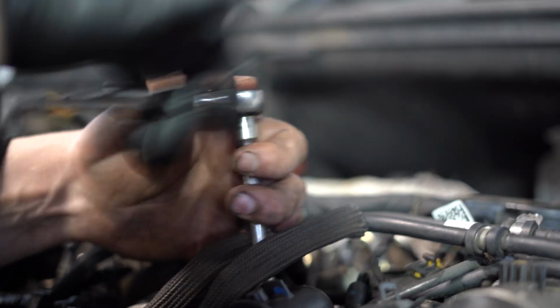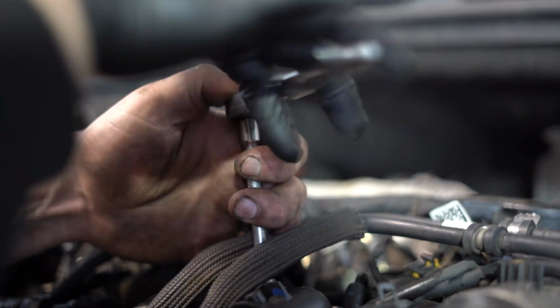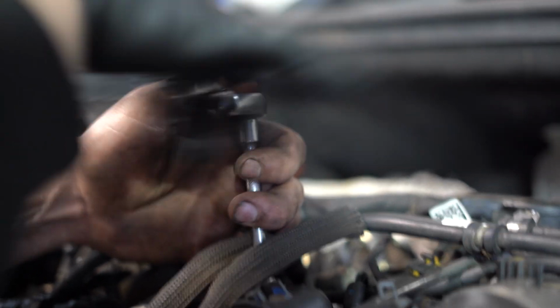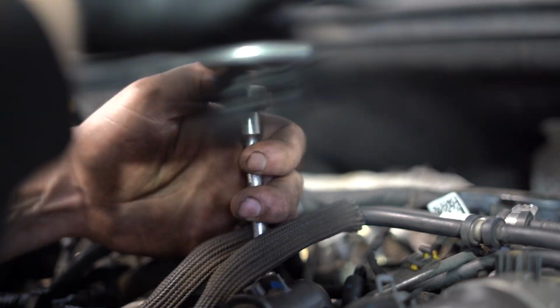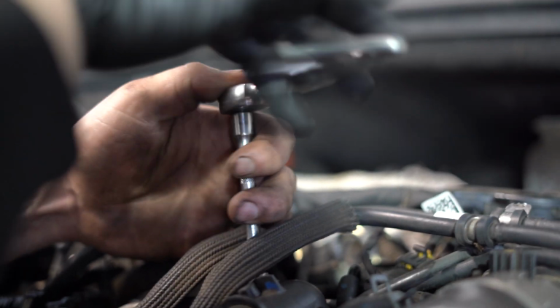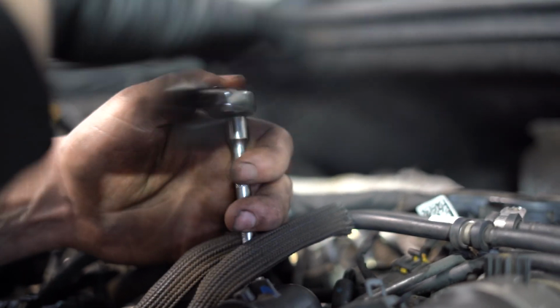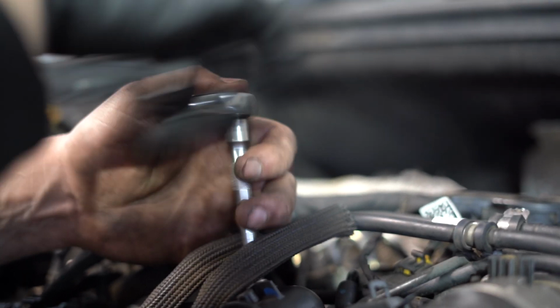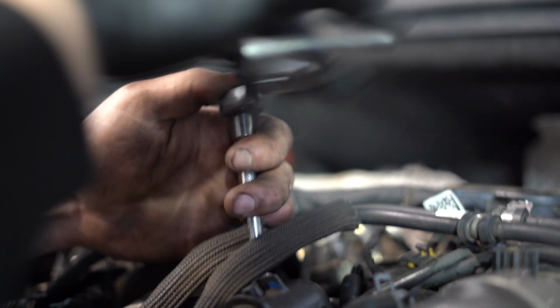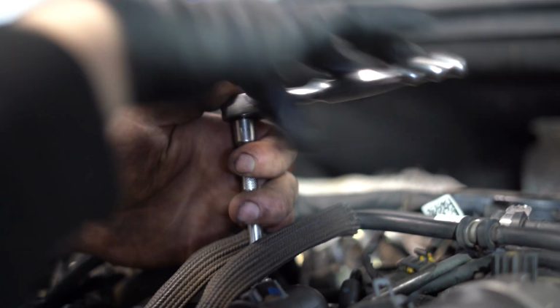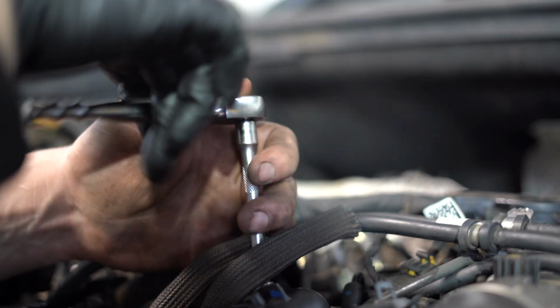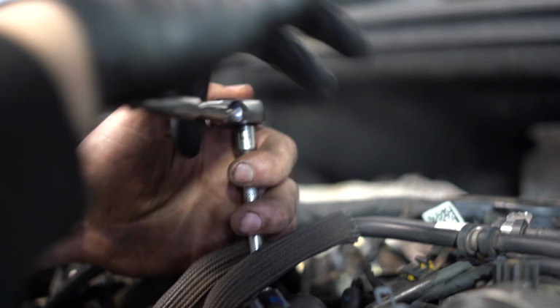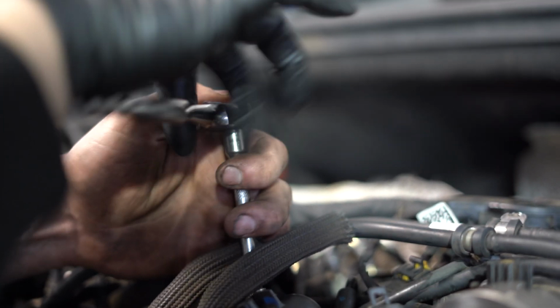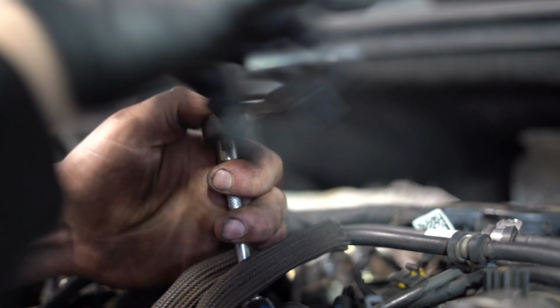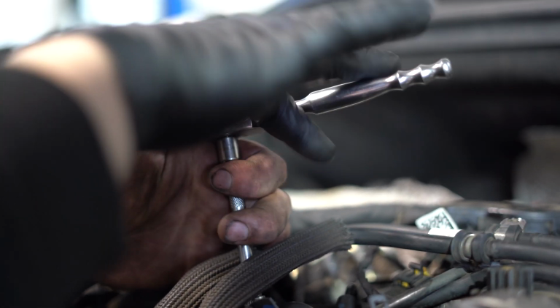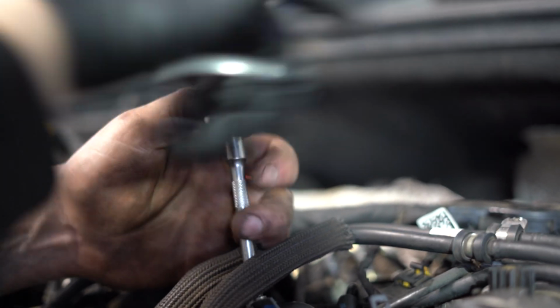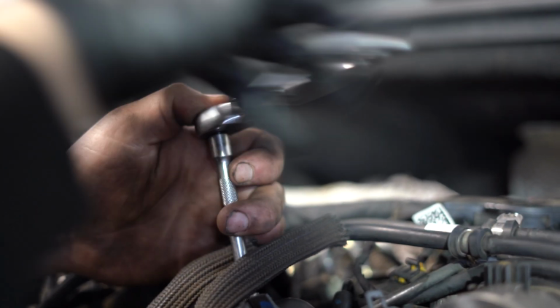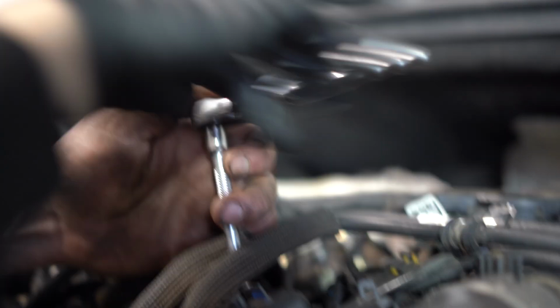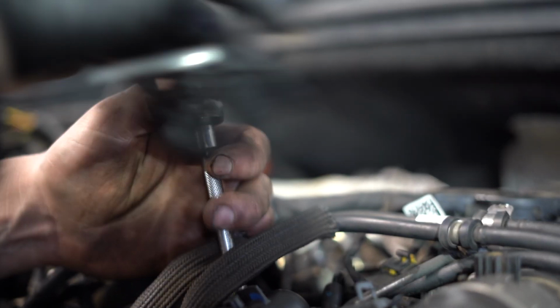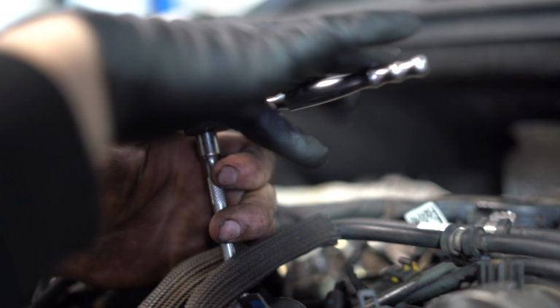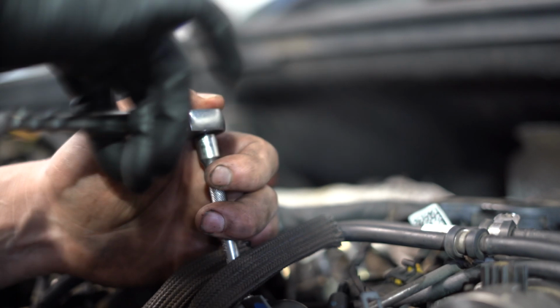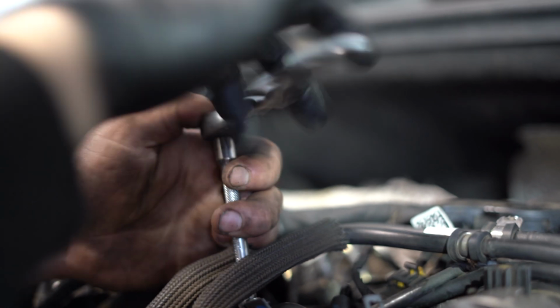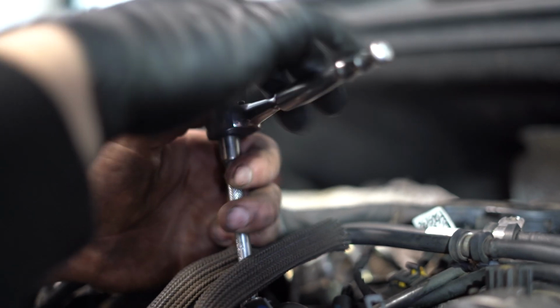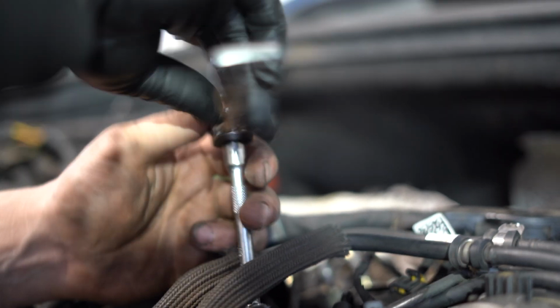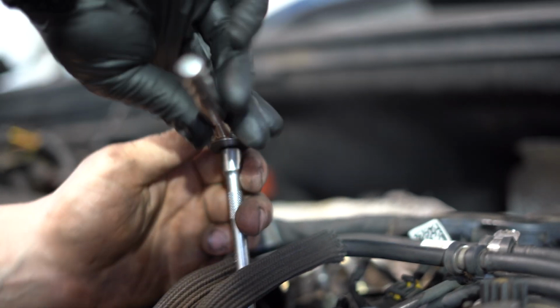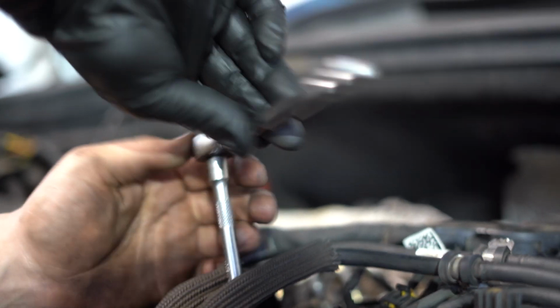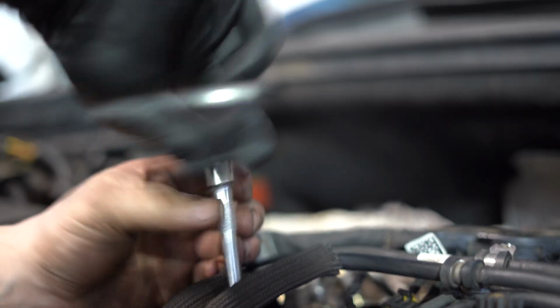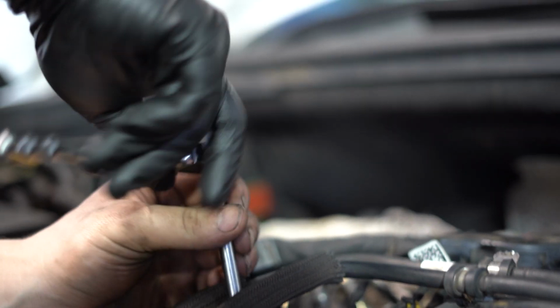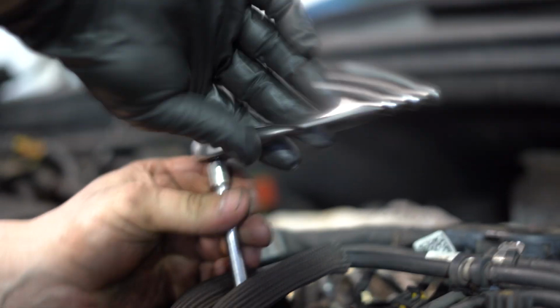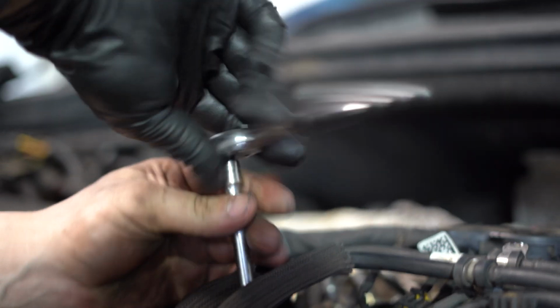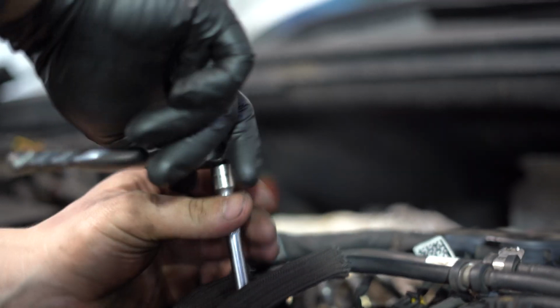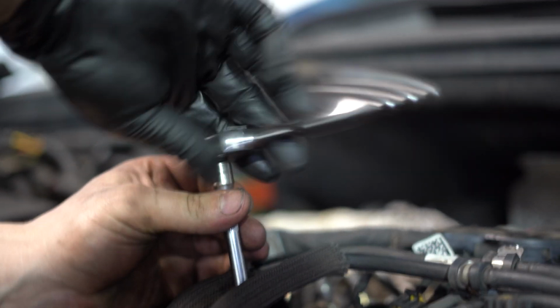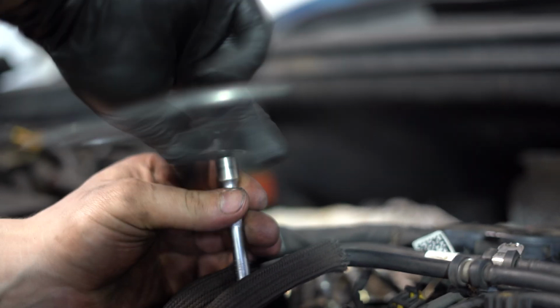Don't cross-thread this — you've got to go at it on a tiny bit of an angle.